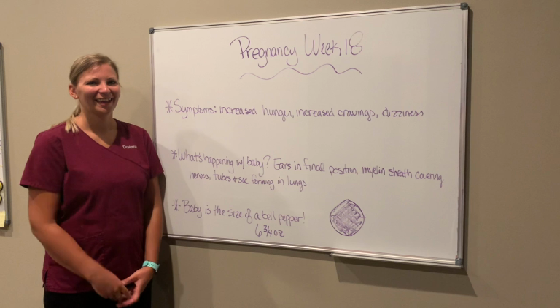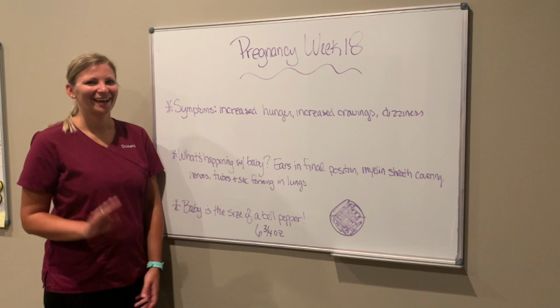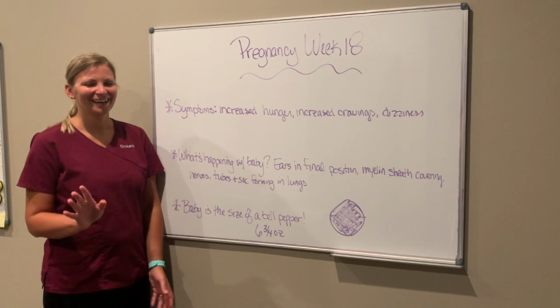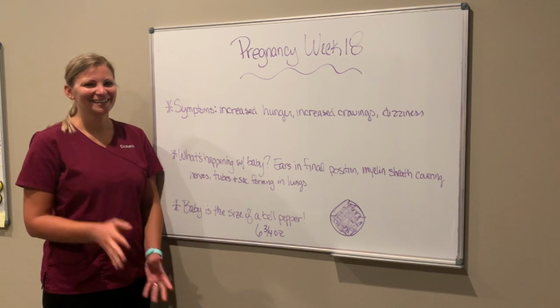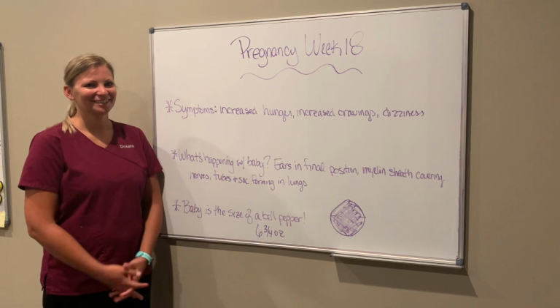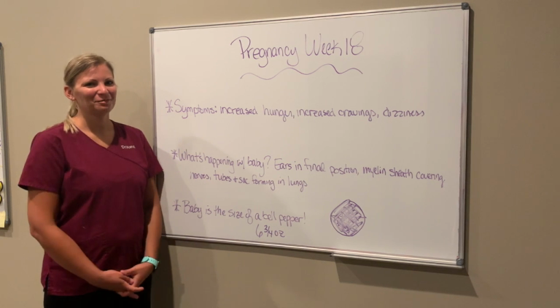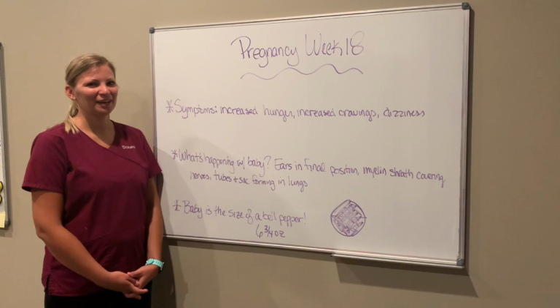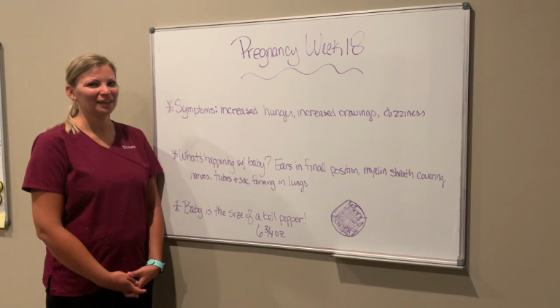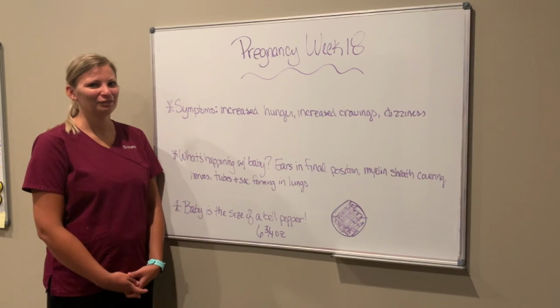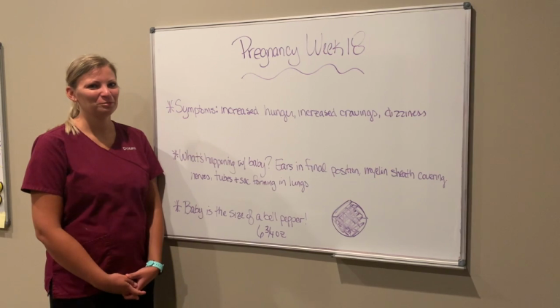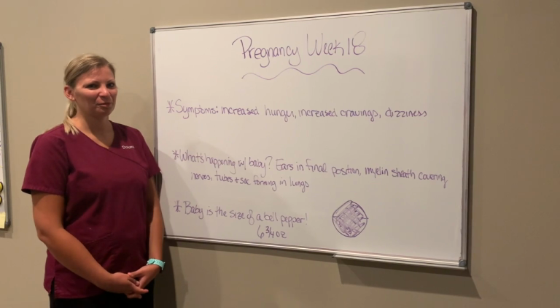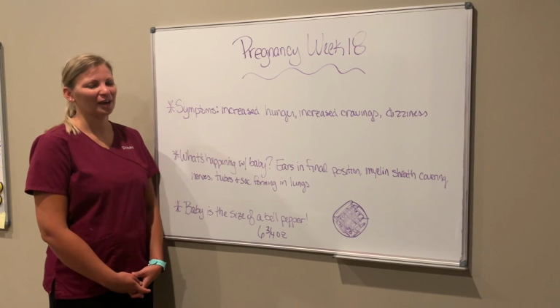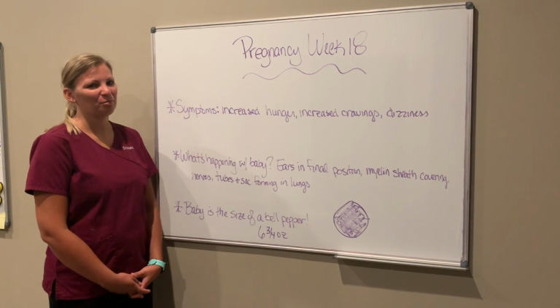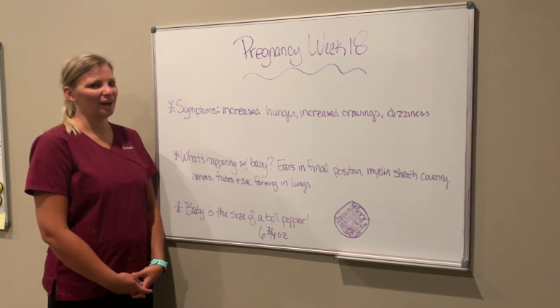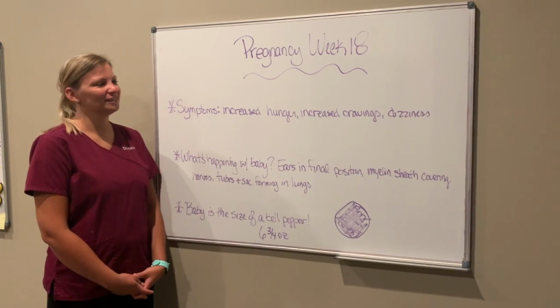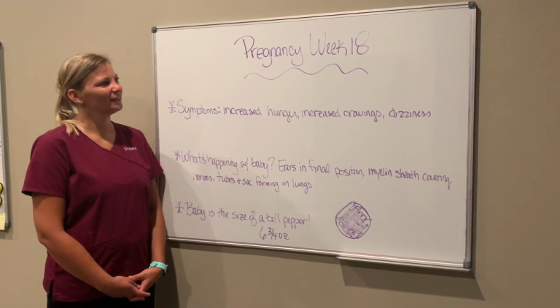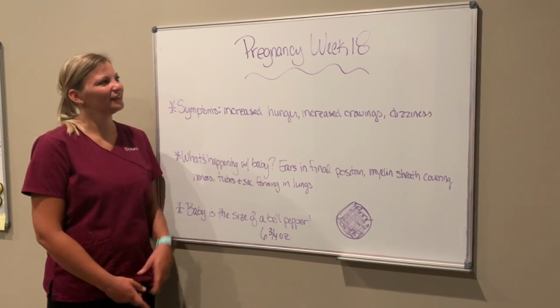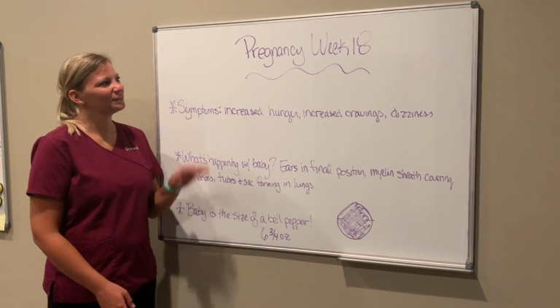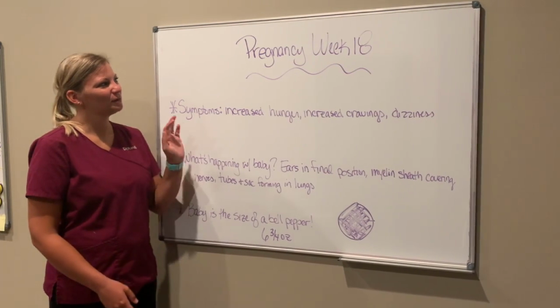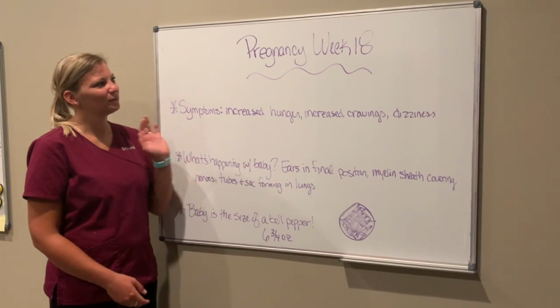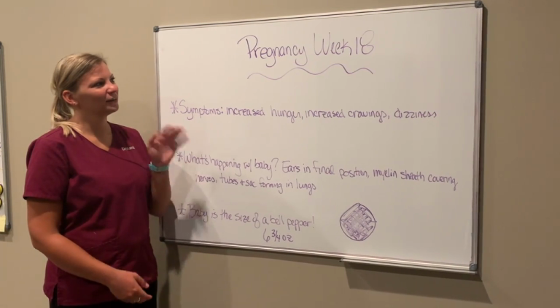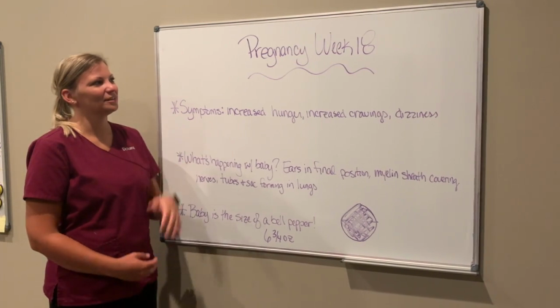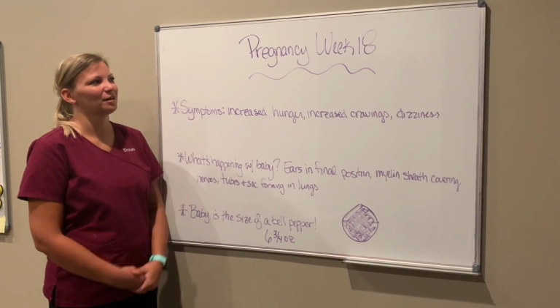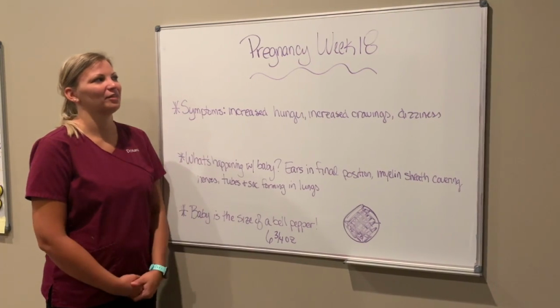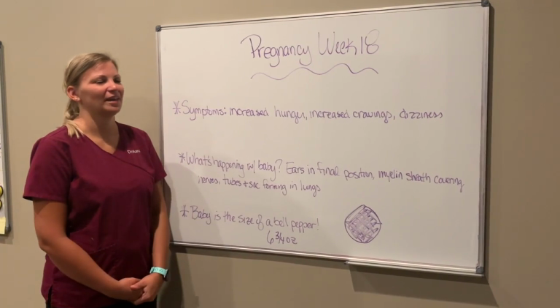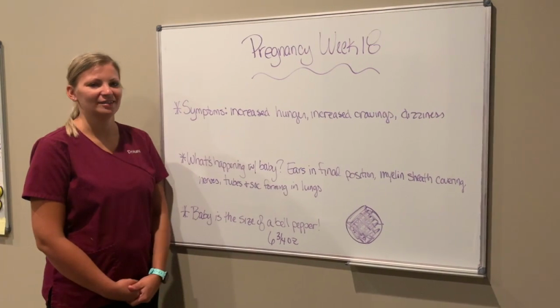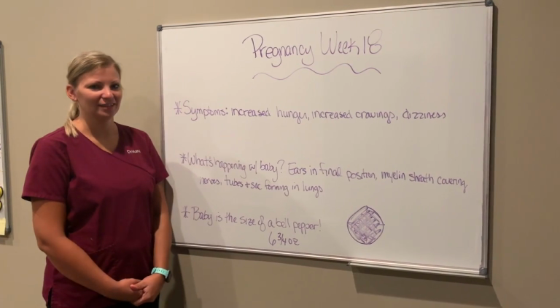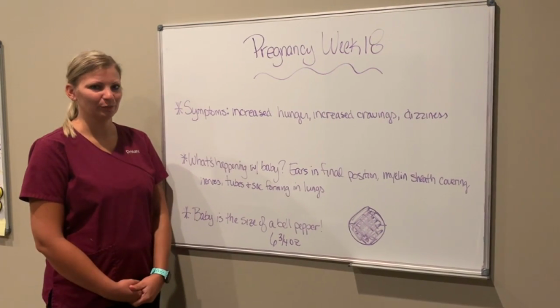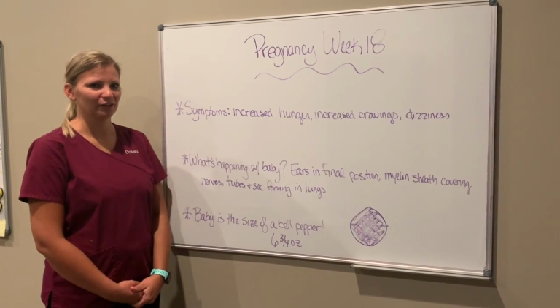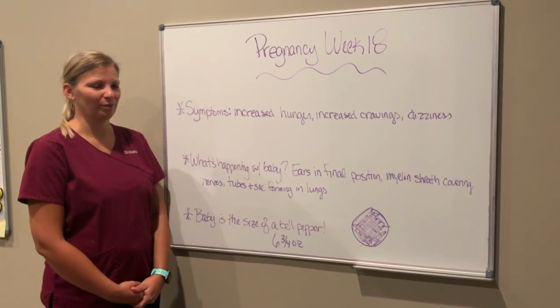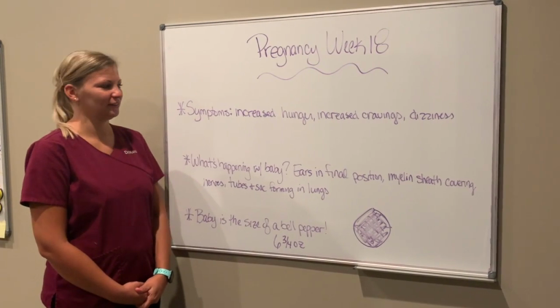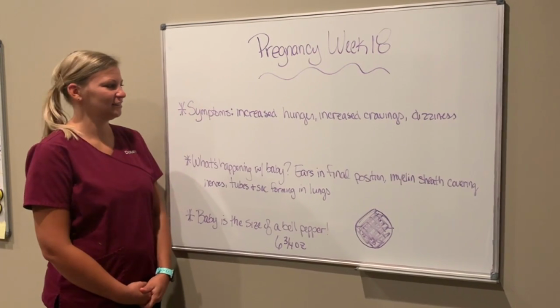Hi guys, Dr. Mandy here from Drummond Chiropractic, and this week we're going to talk about the 18th week of pregnancy.